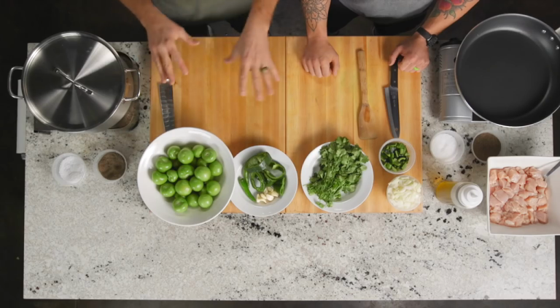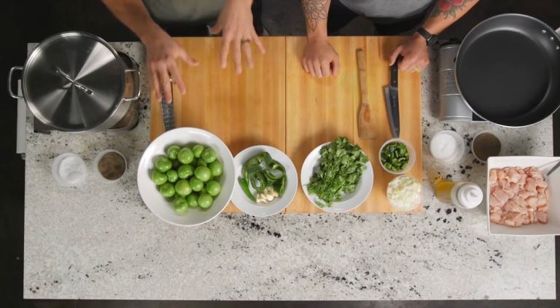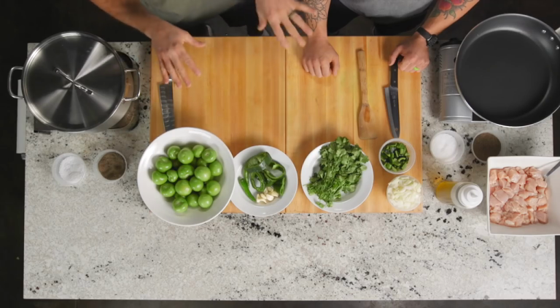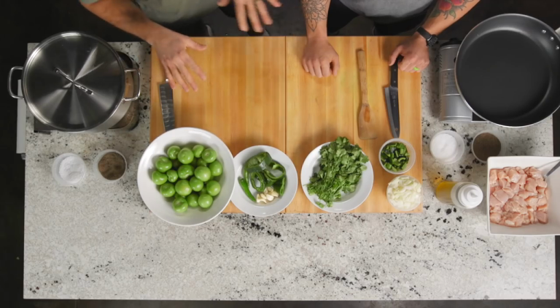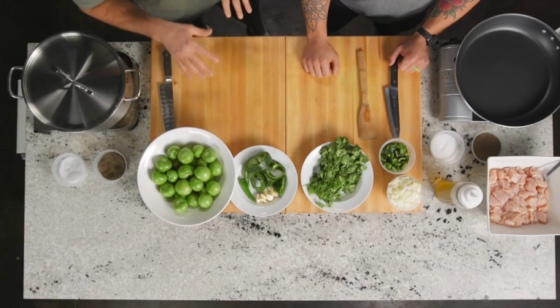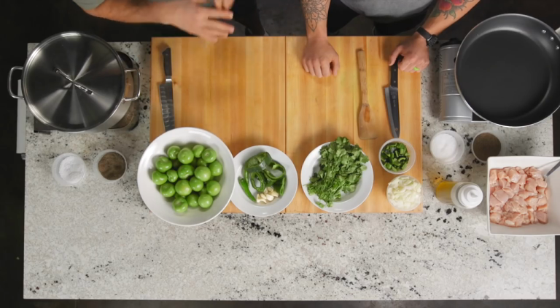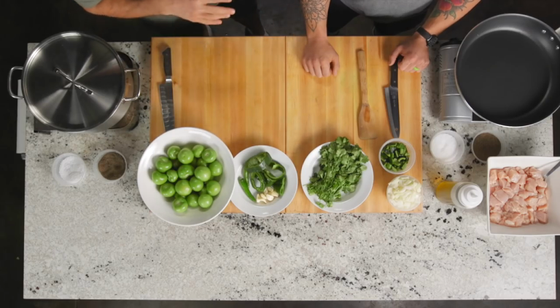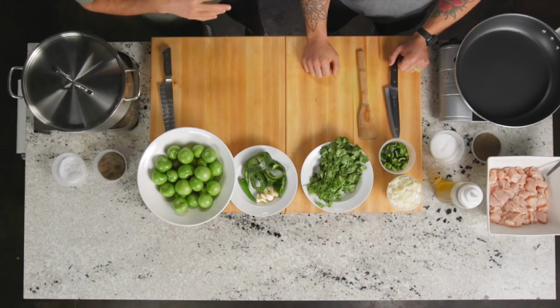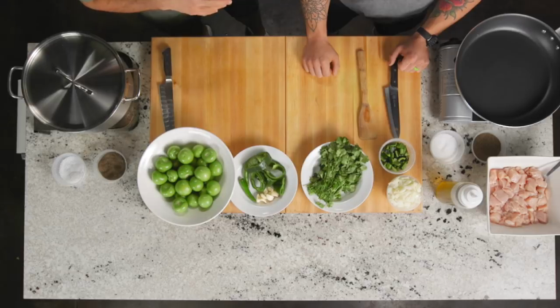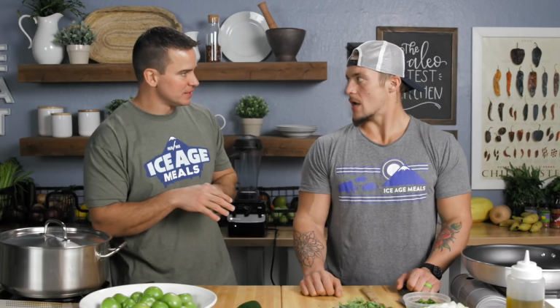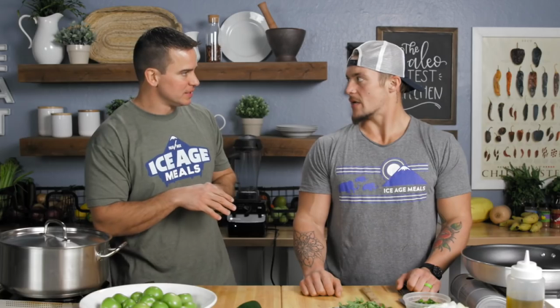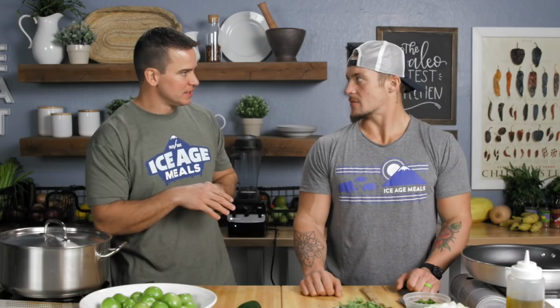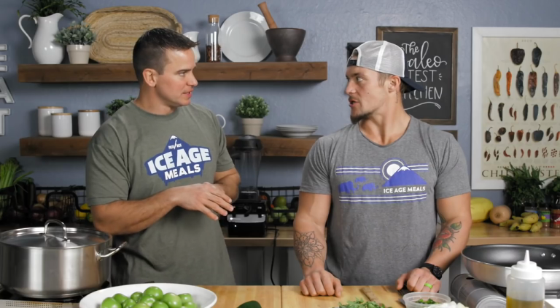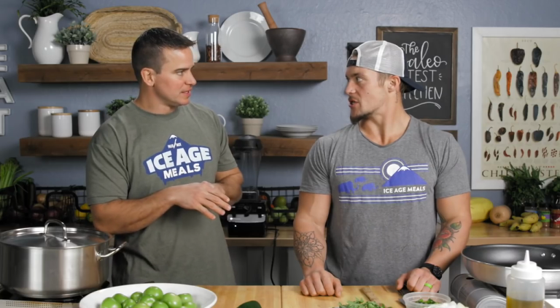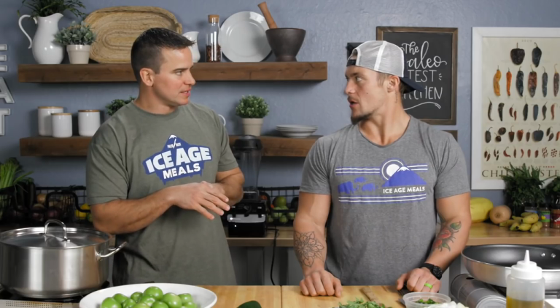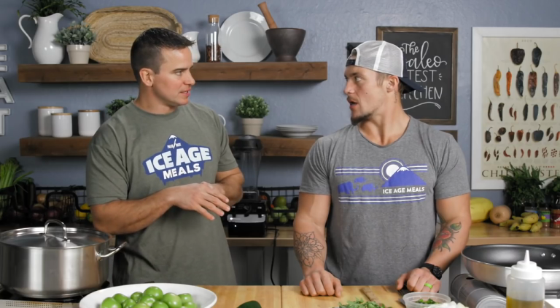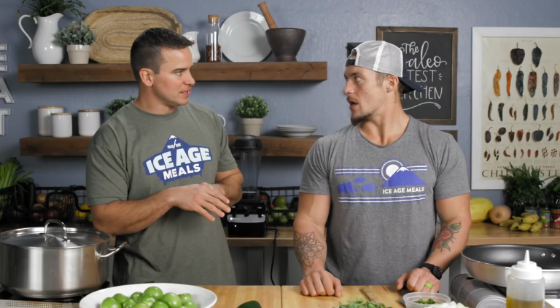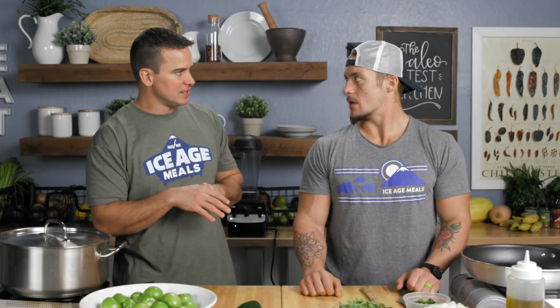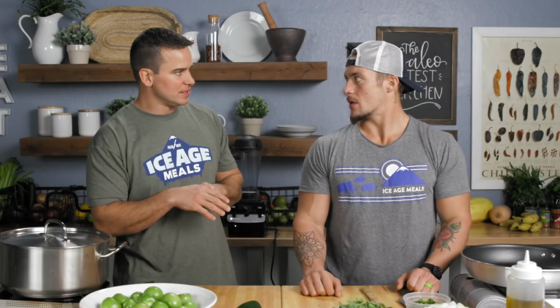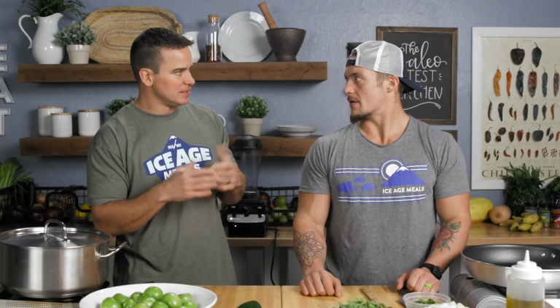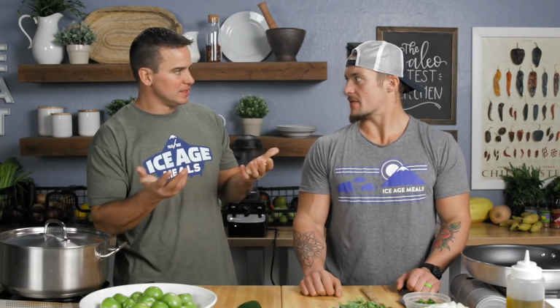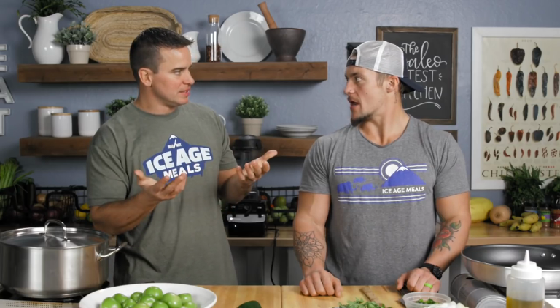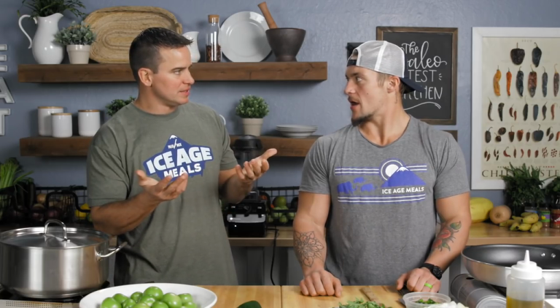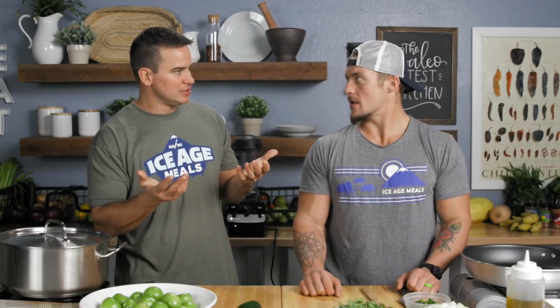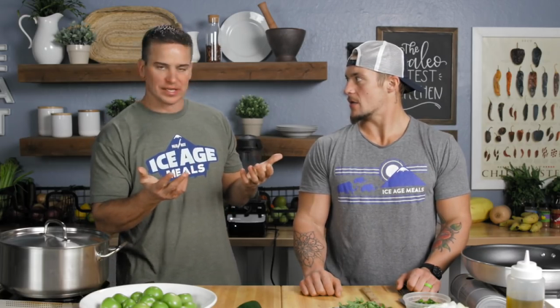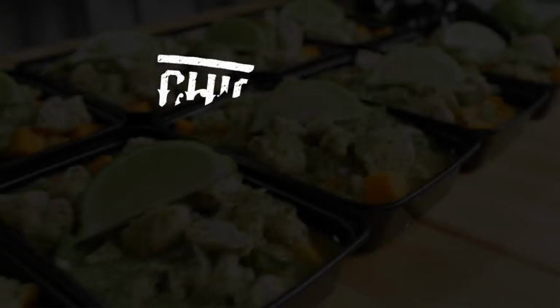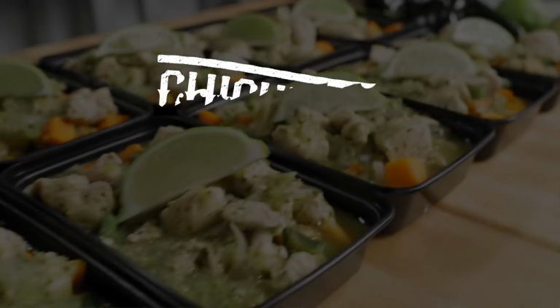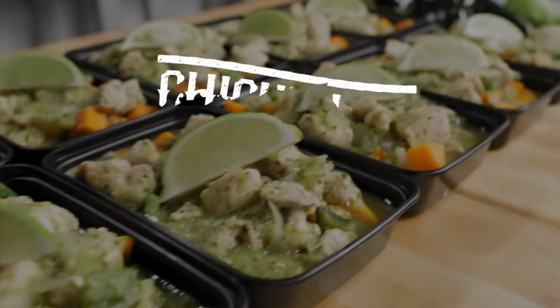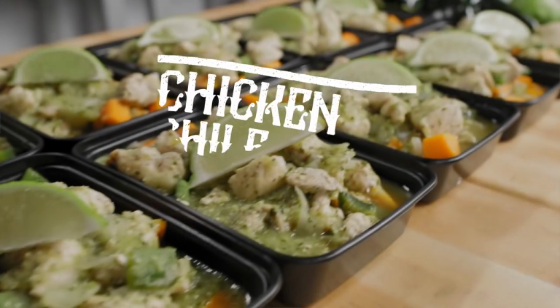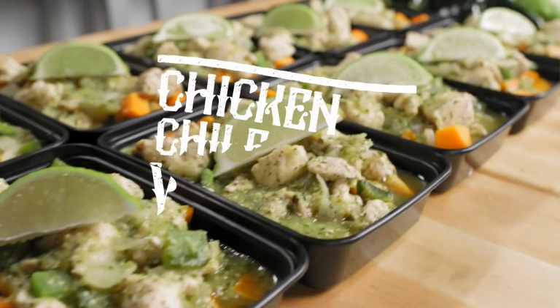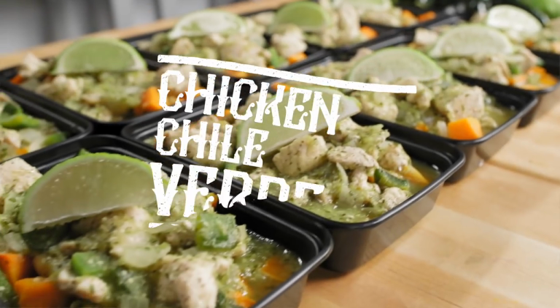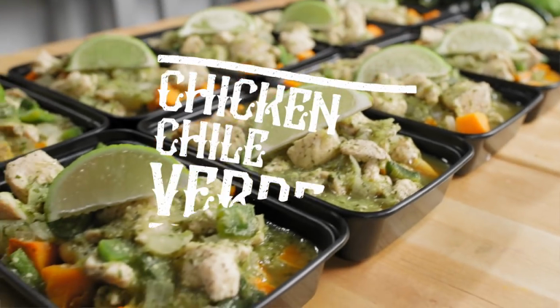Mexican influenced goods in front of us. We got some traditional verde — chicken chili verde — so stick around guys.